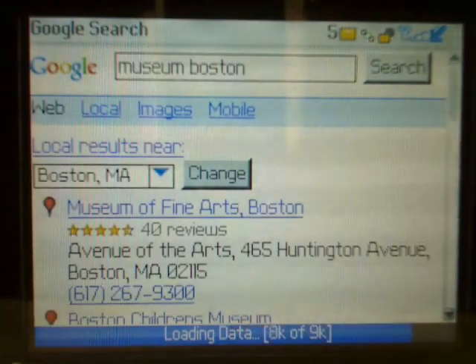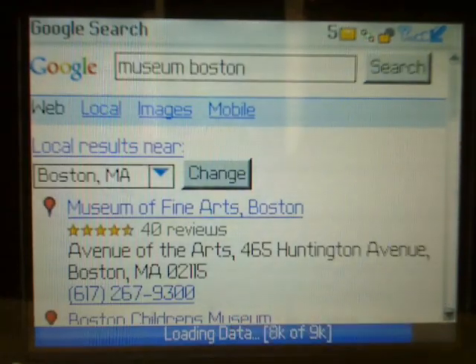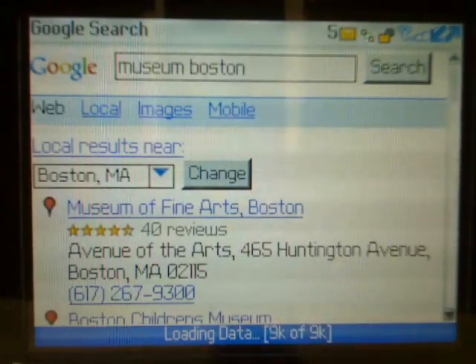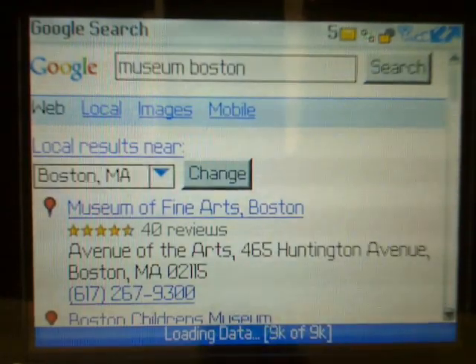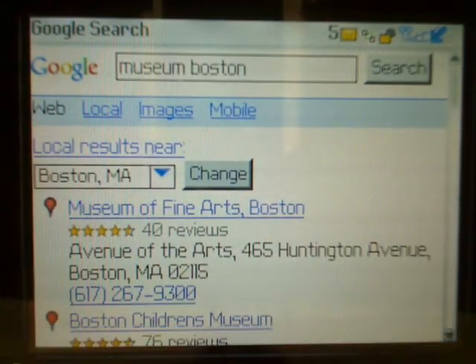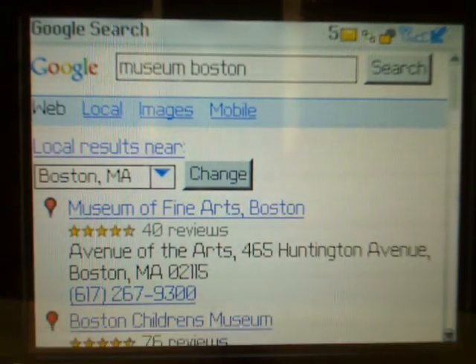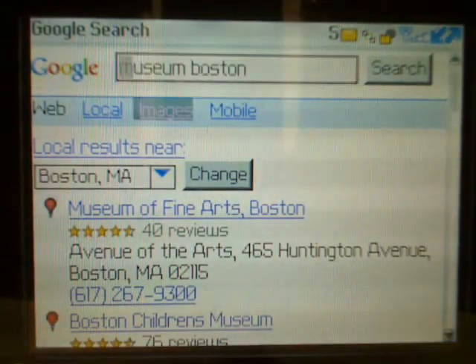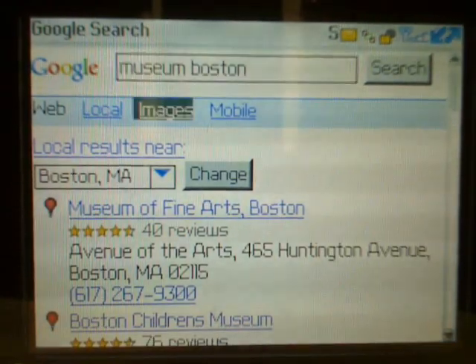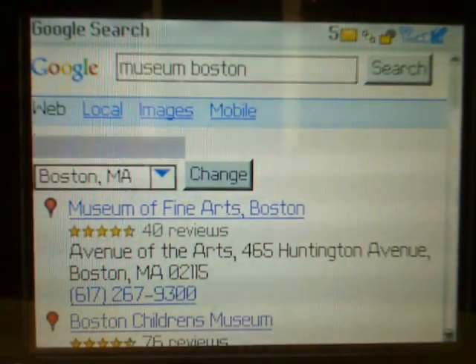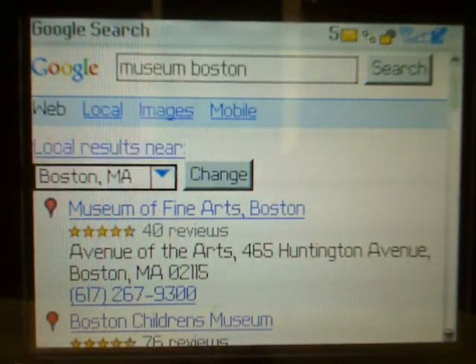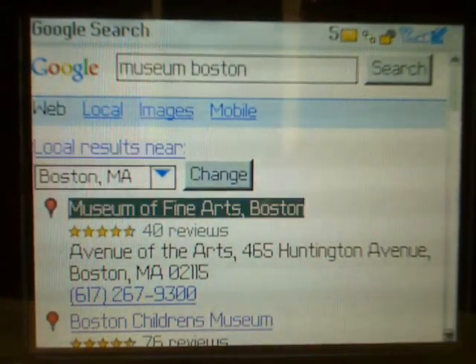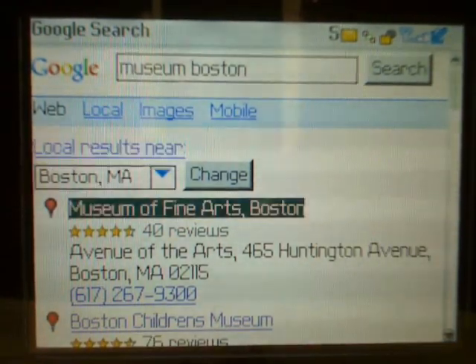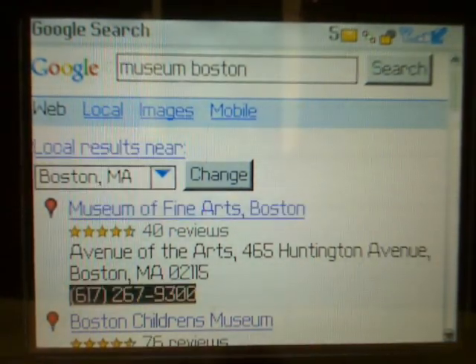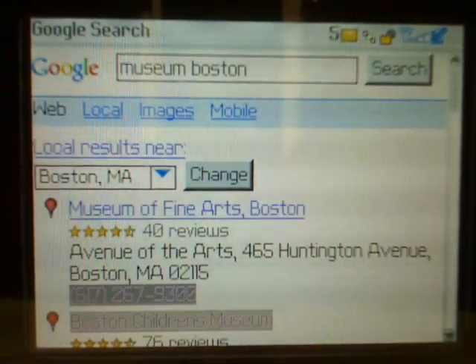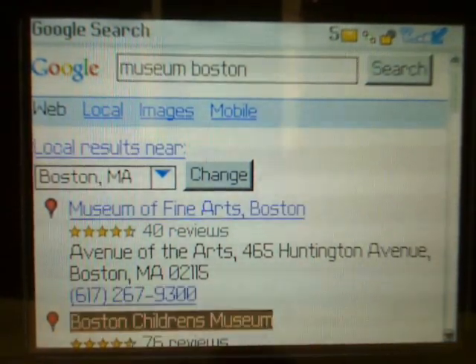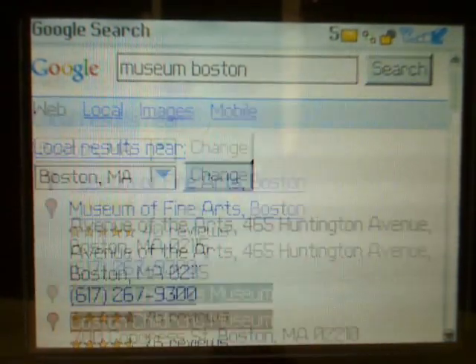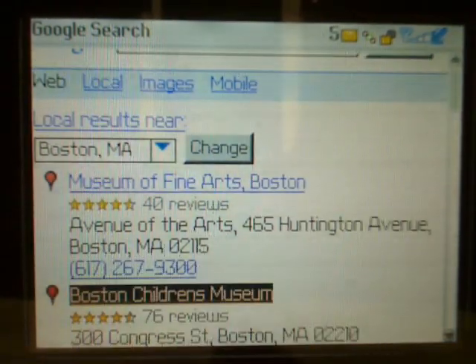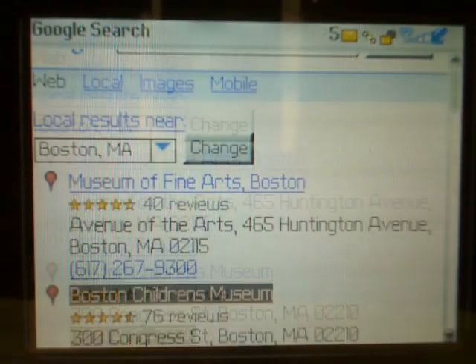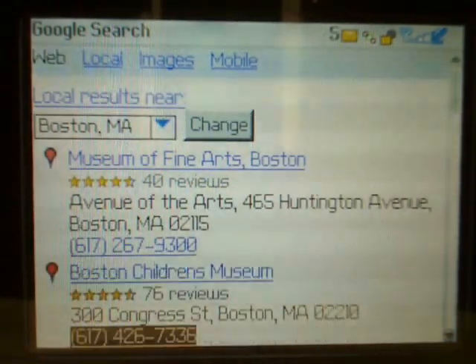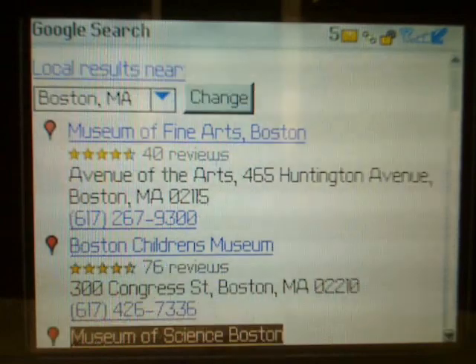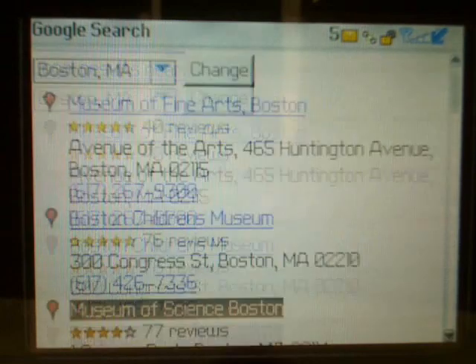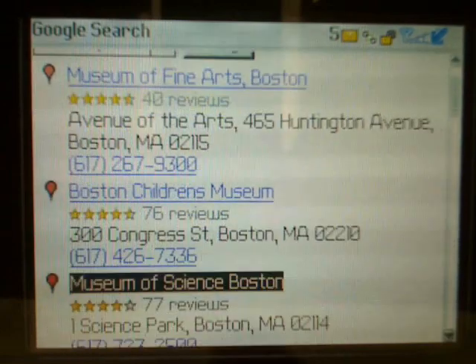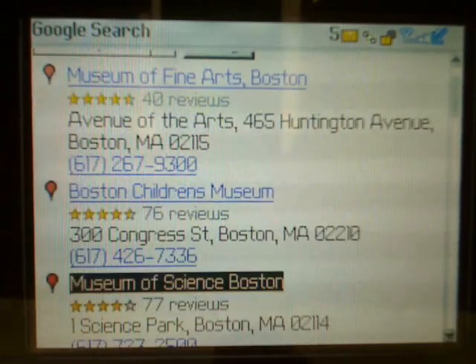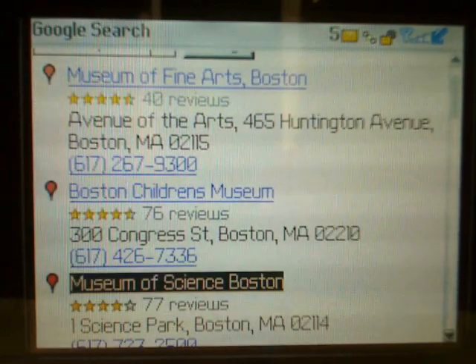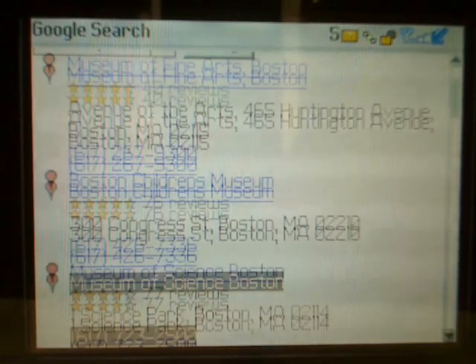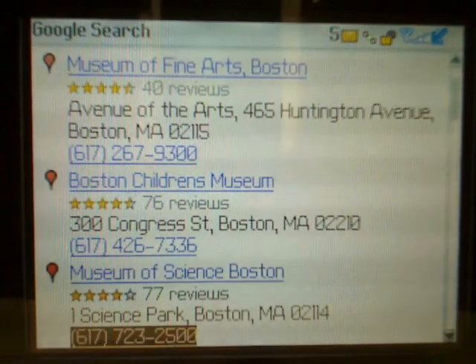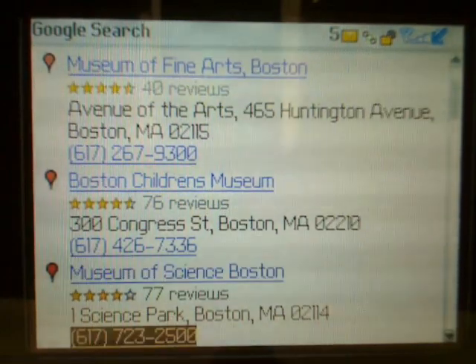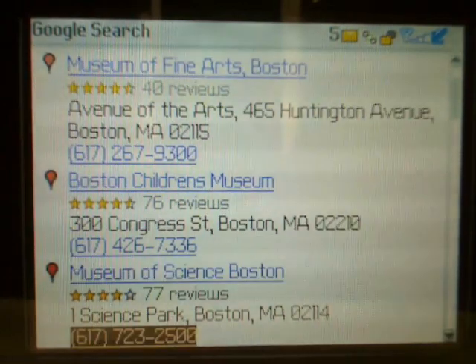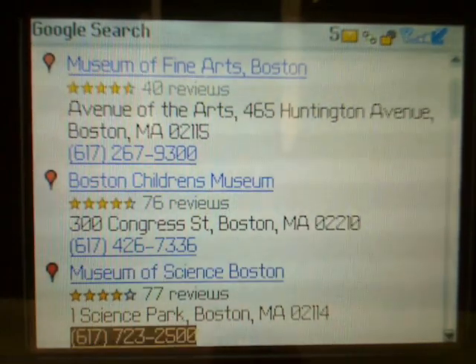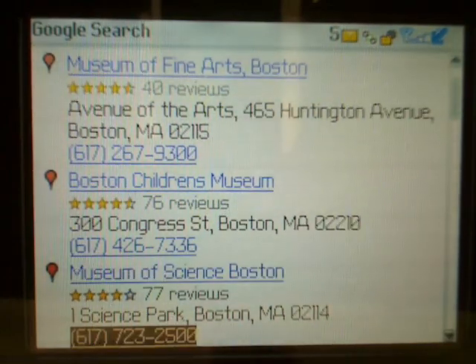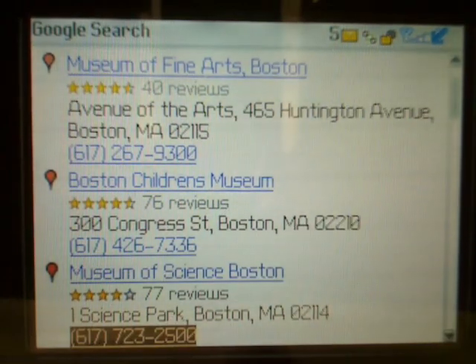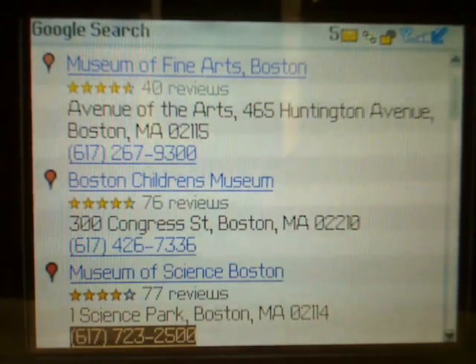On the results page, we see a number of listings for the Fine Arts Museum, the Children's Museum, and the Science Museum.